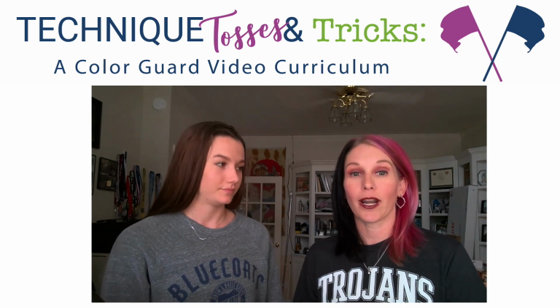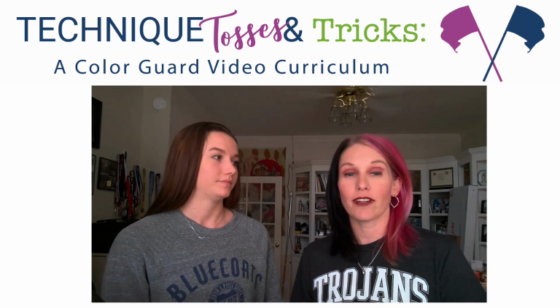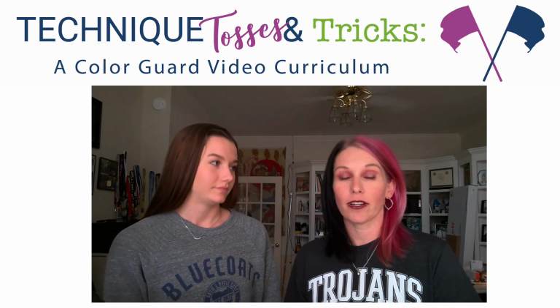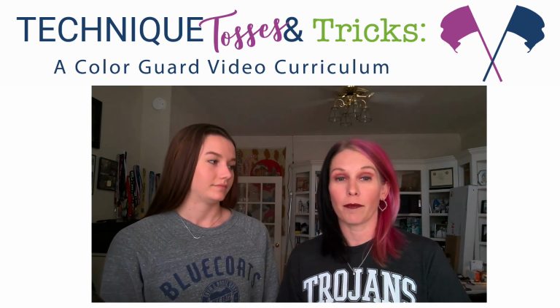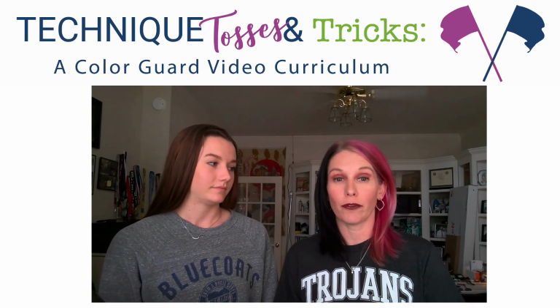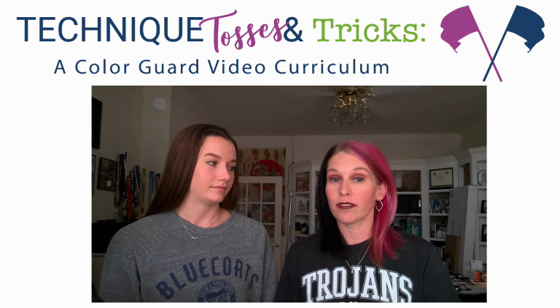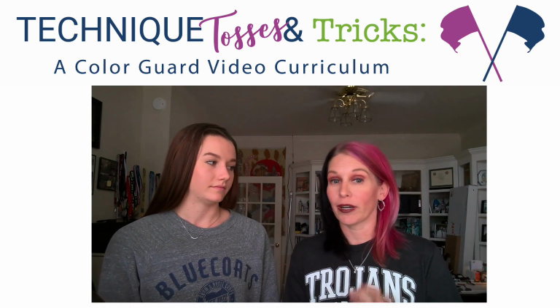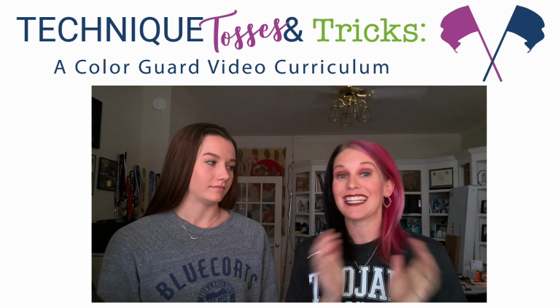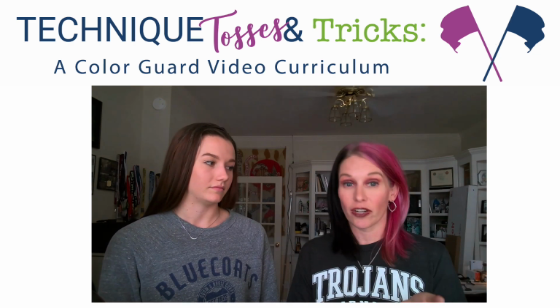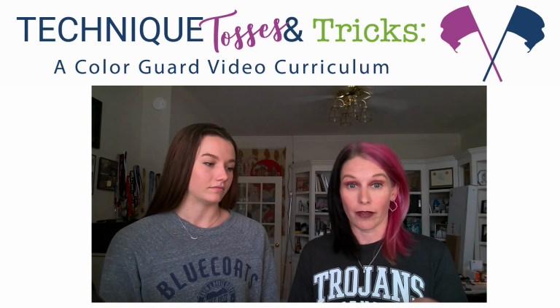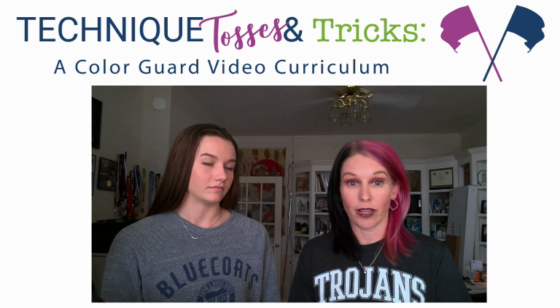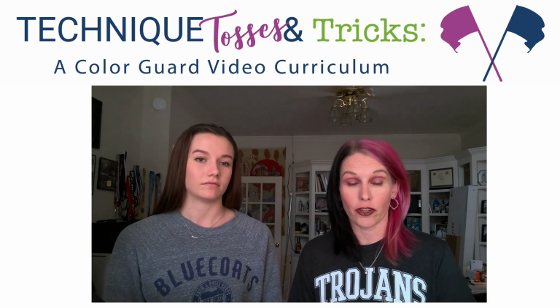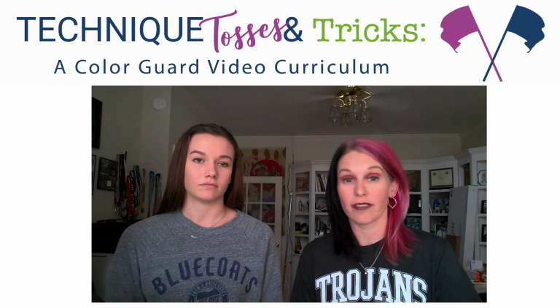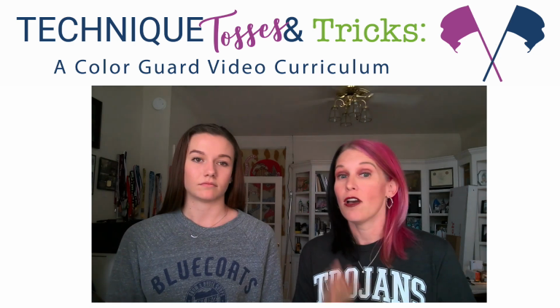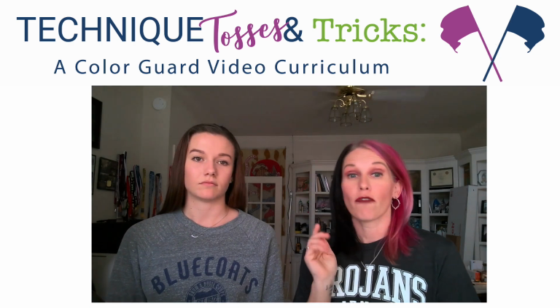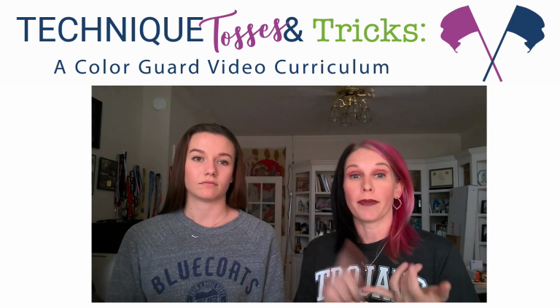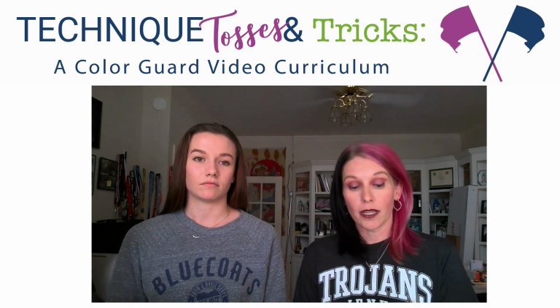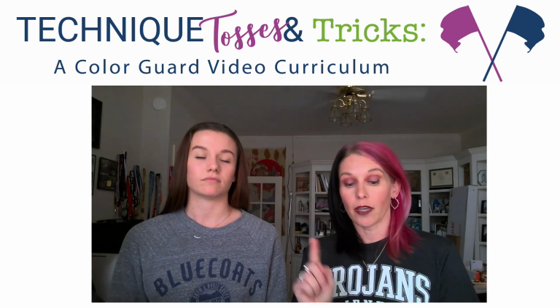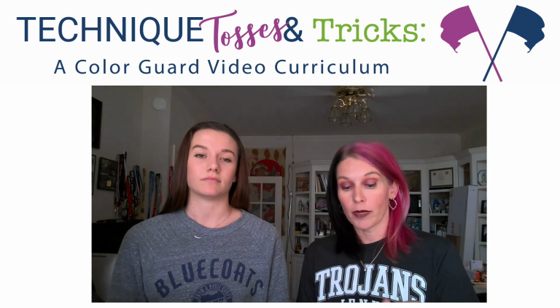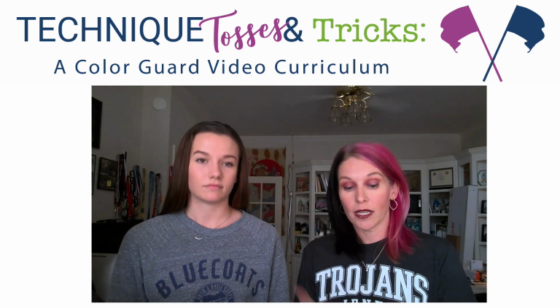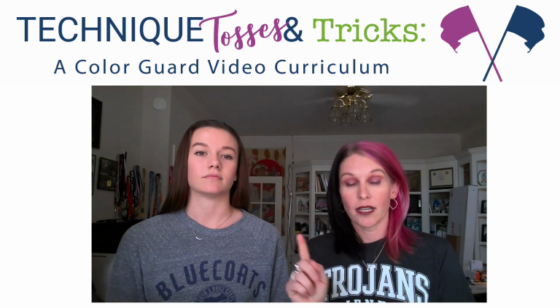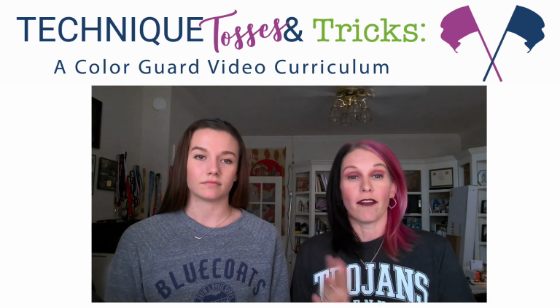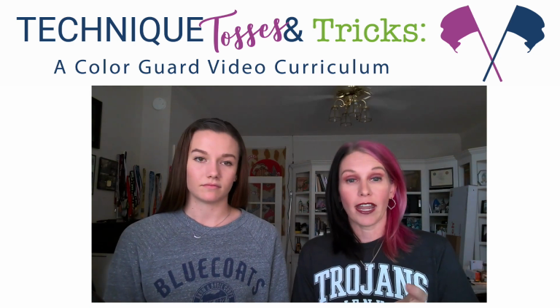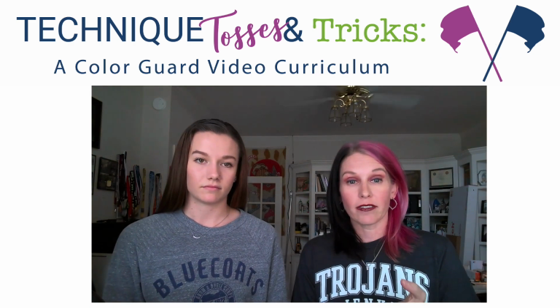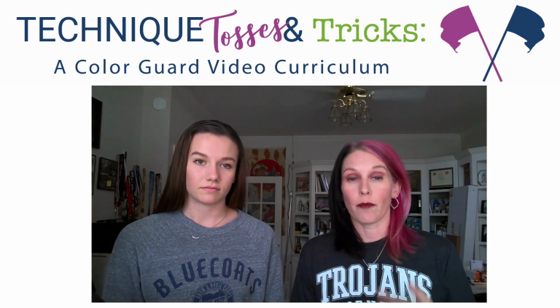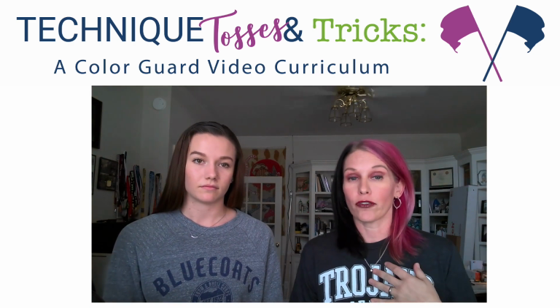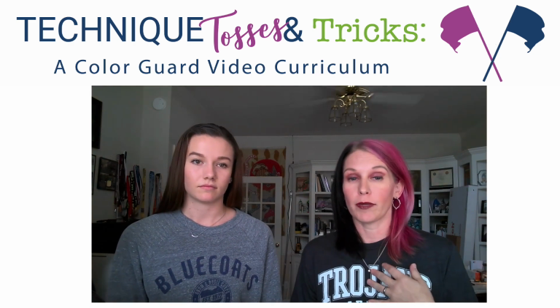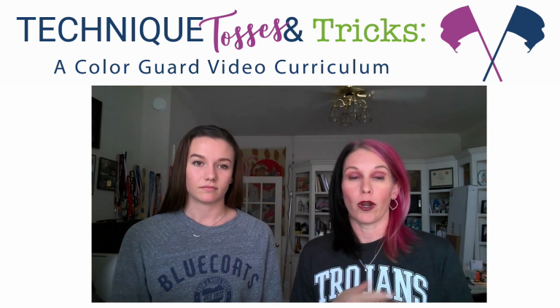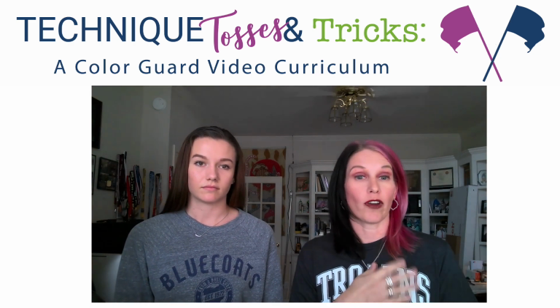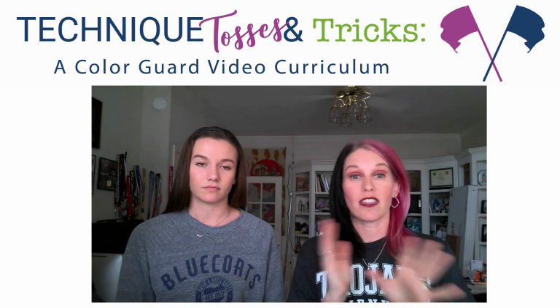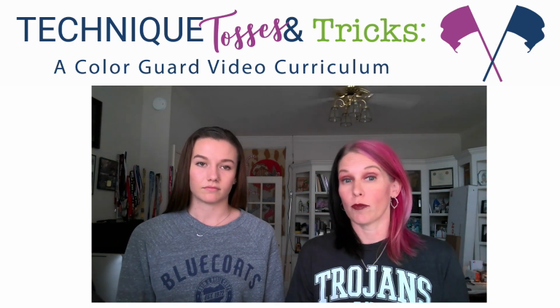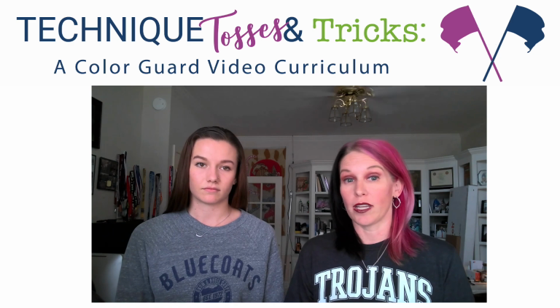We're going to teach different levels — from beginning, intermediate, and advanced — and we're also going to be going over anything that you might need.